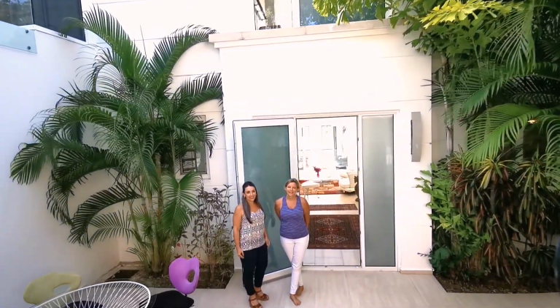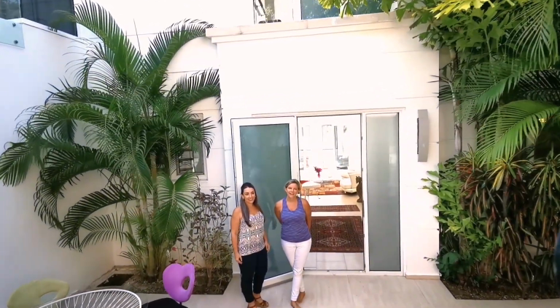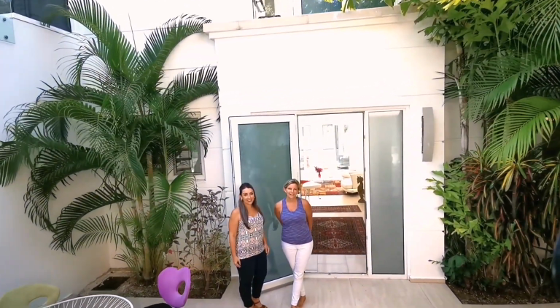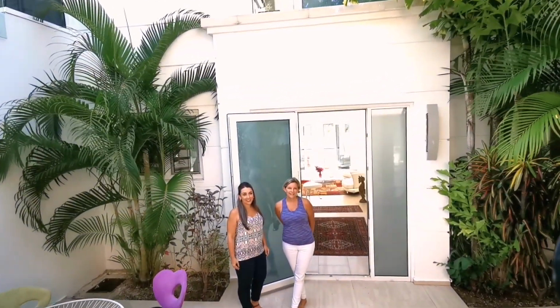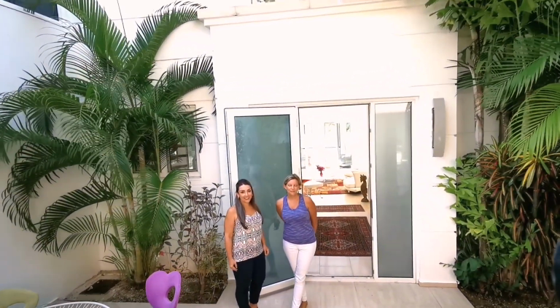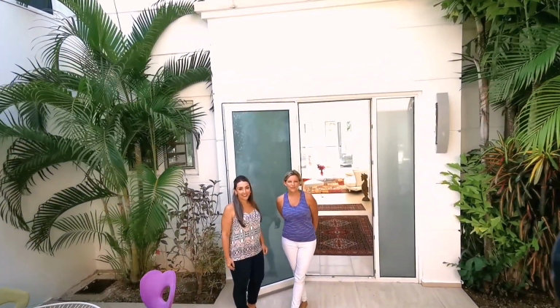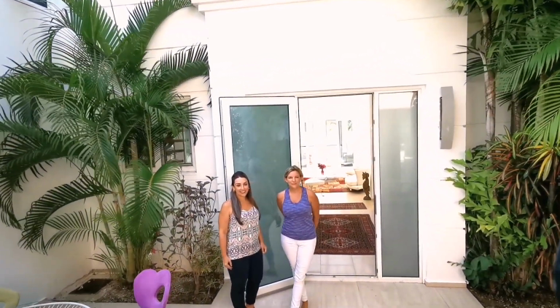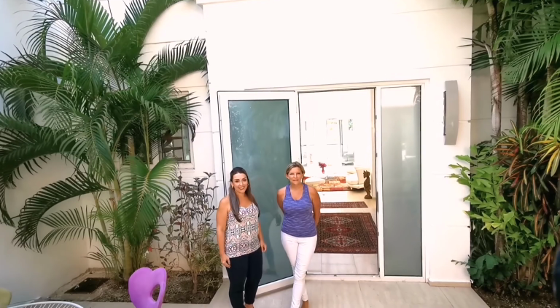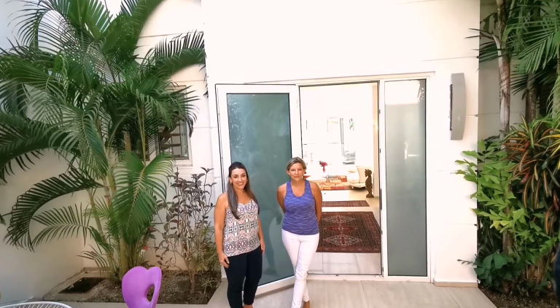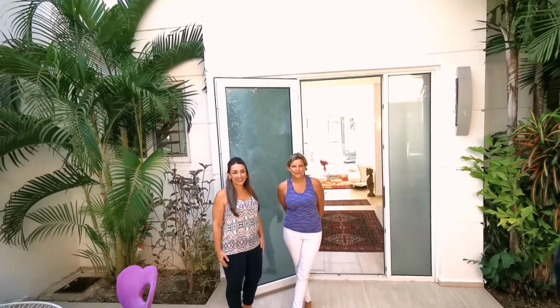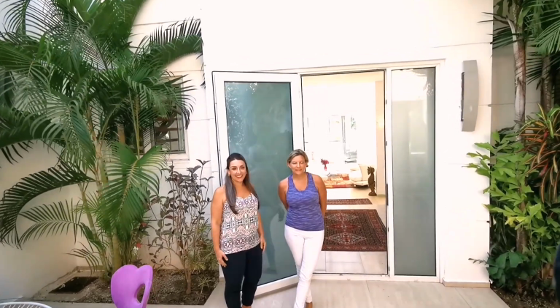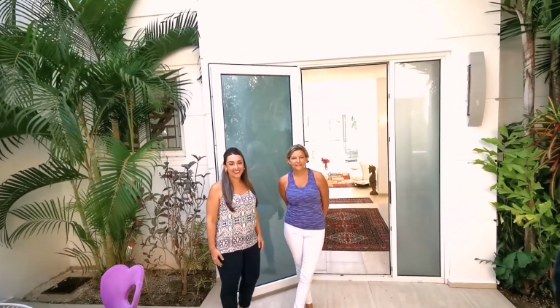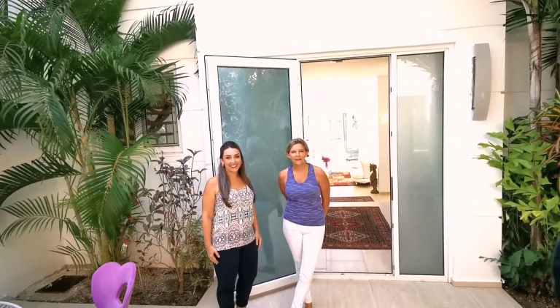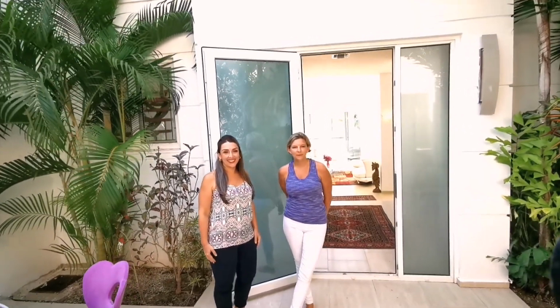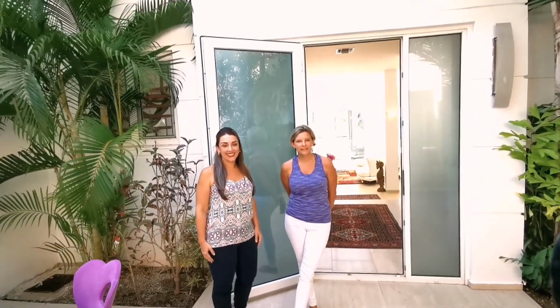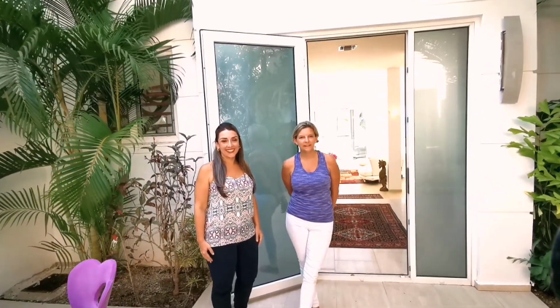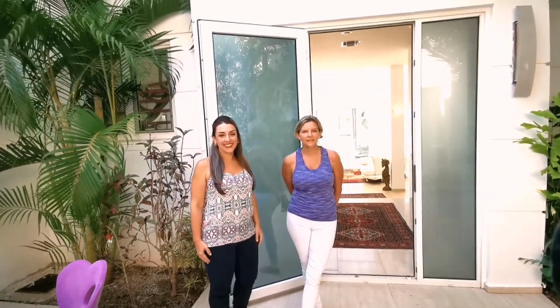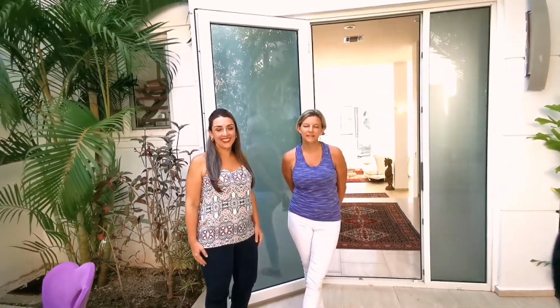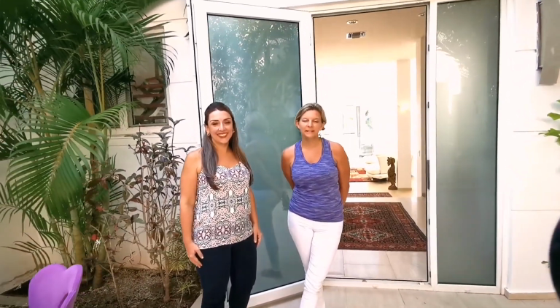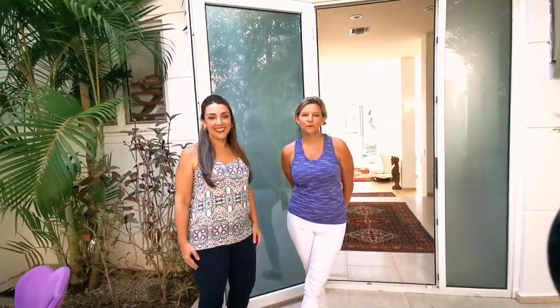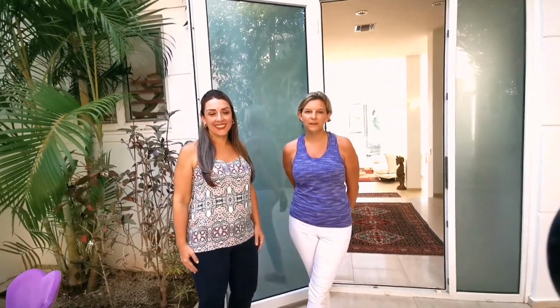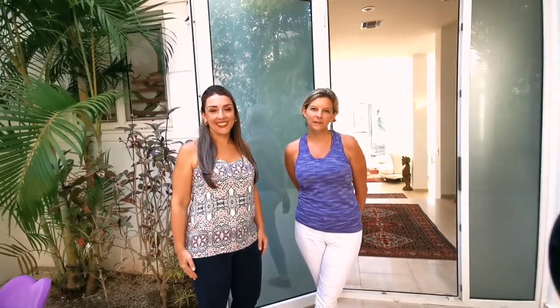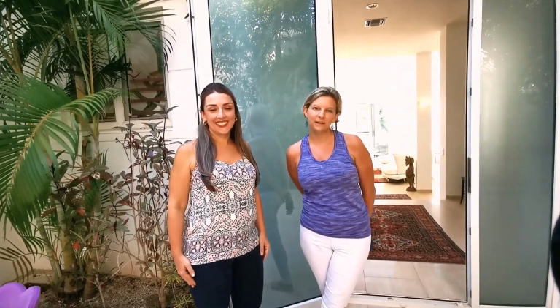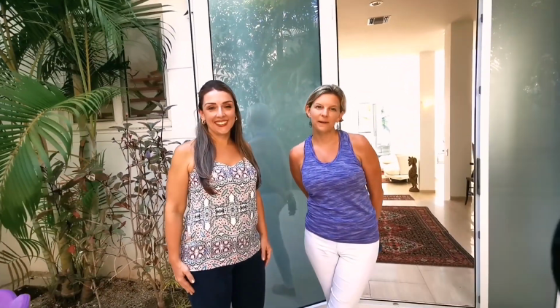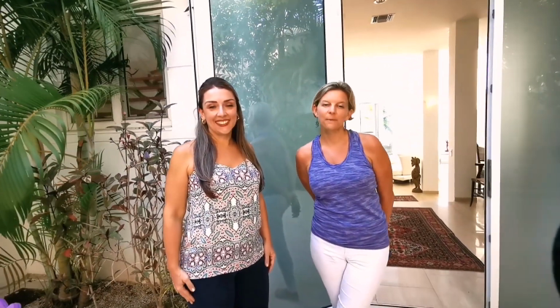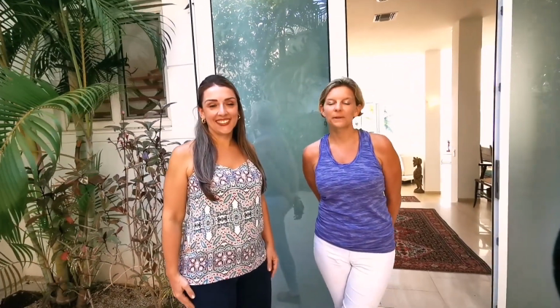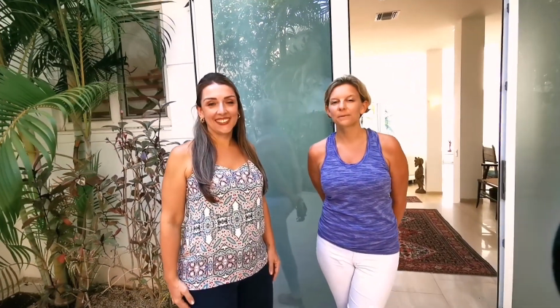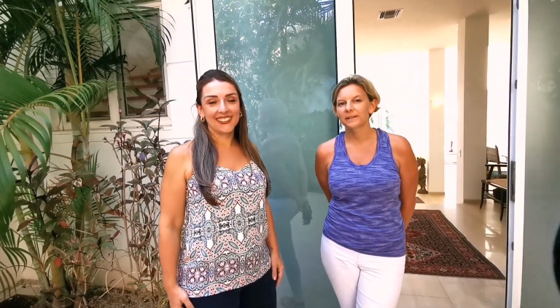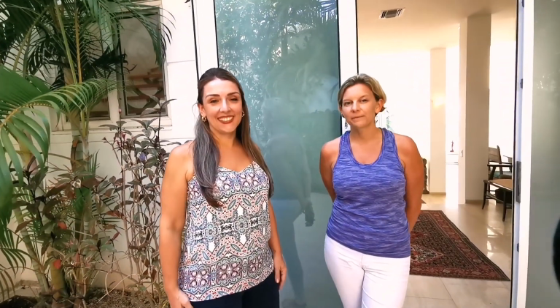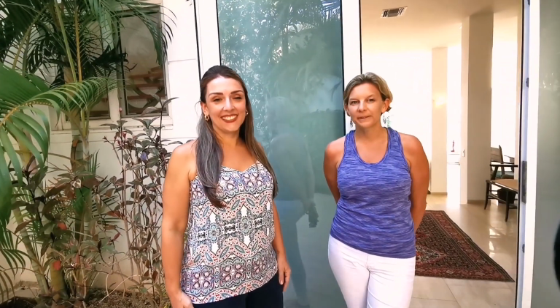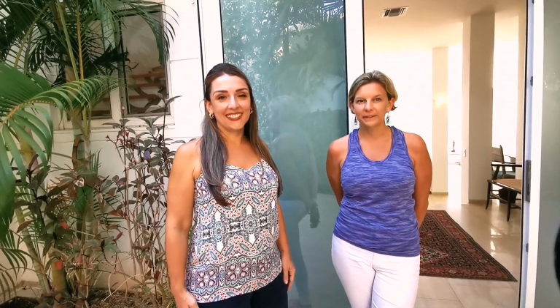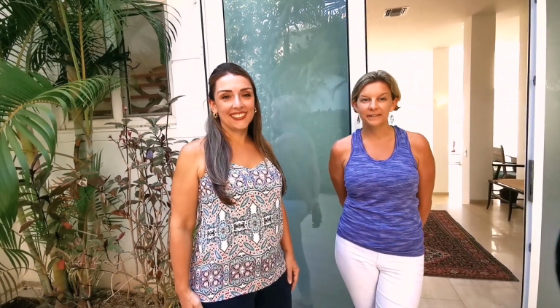Hi guys, welcome back to Roatan. I'm Chris Inger, this is Sophia Fadillo, and we're your Roatan Realtors.